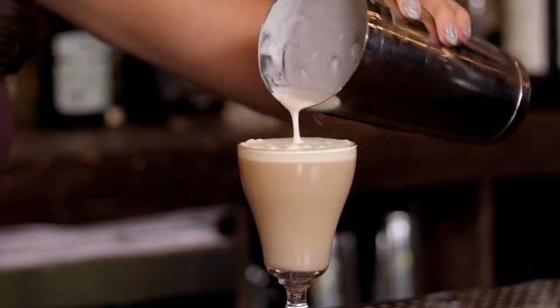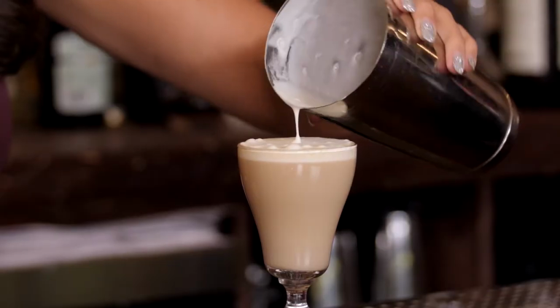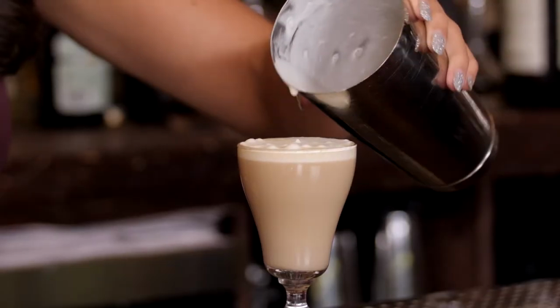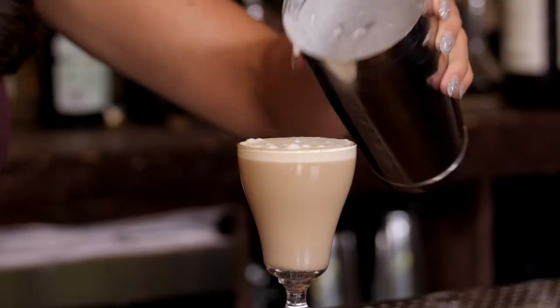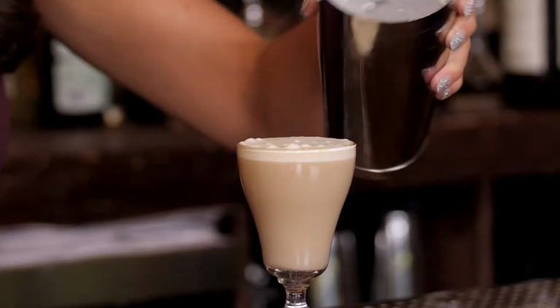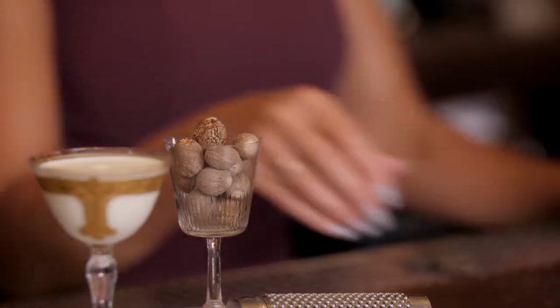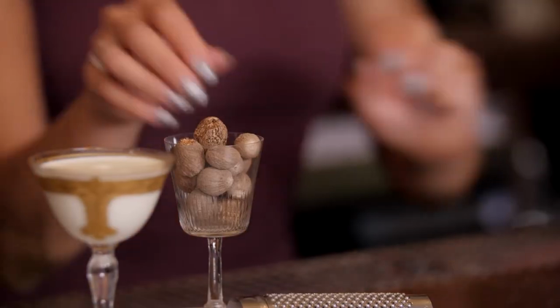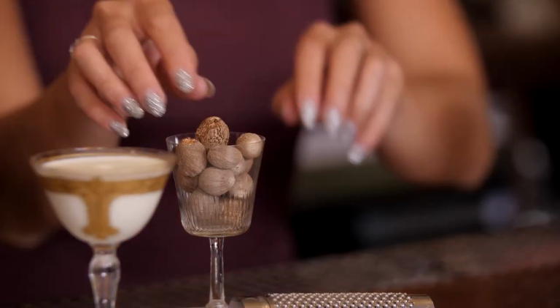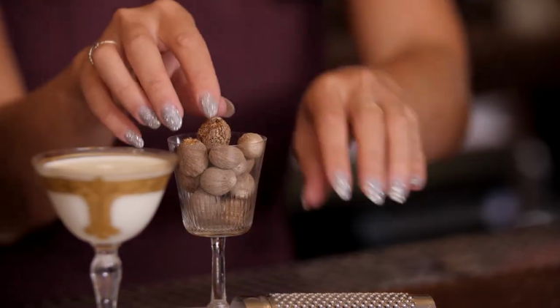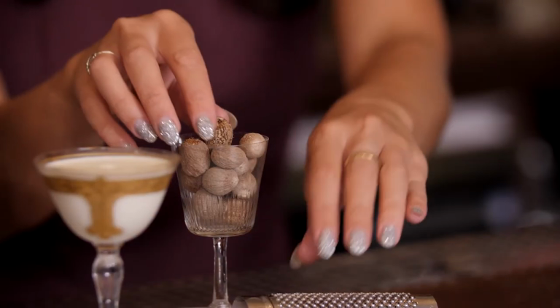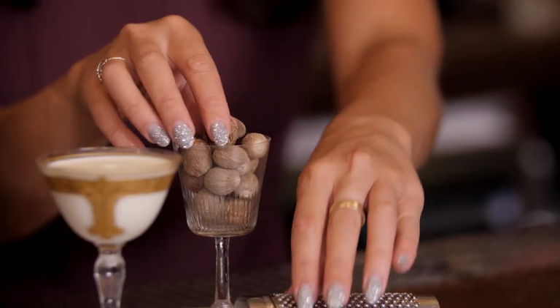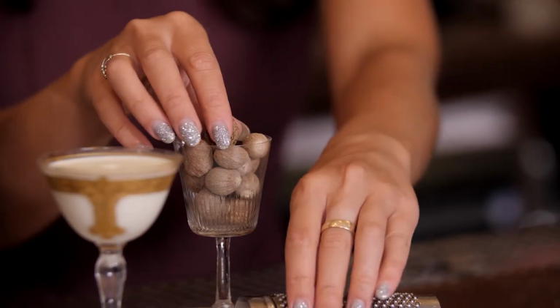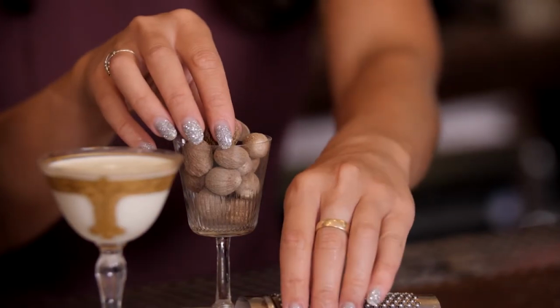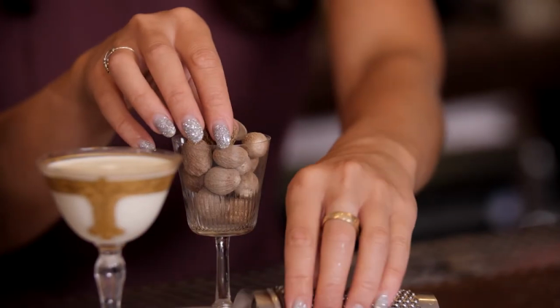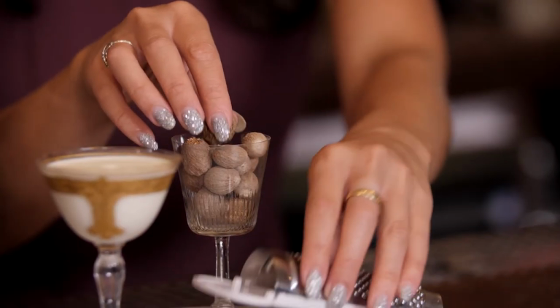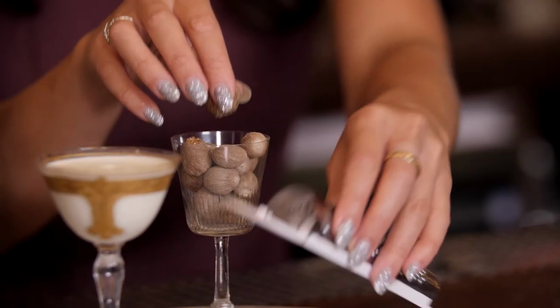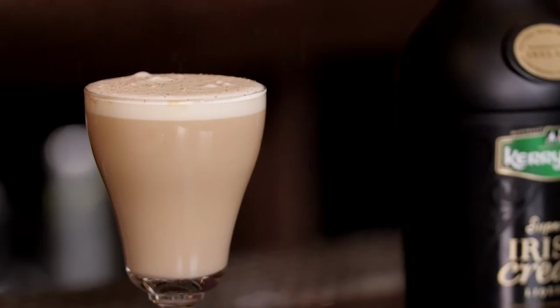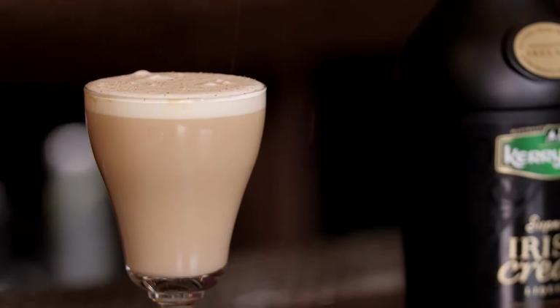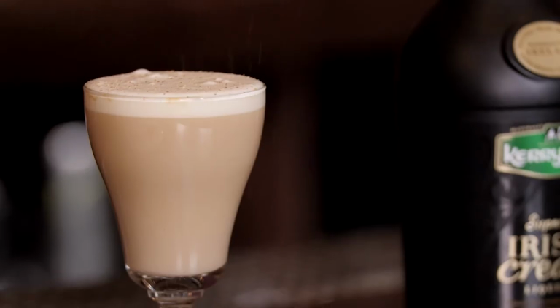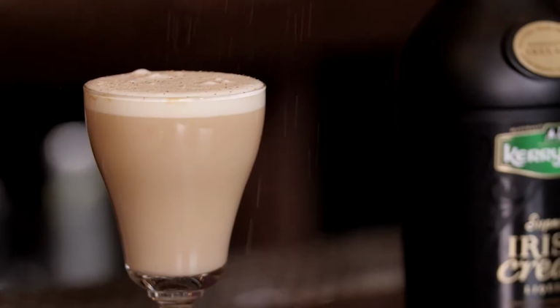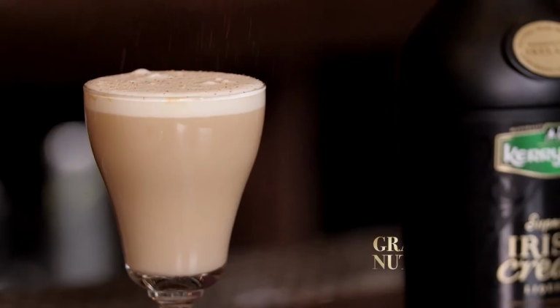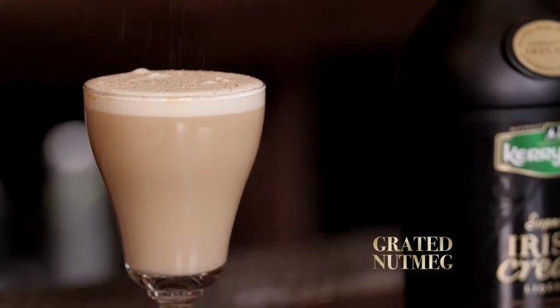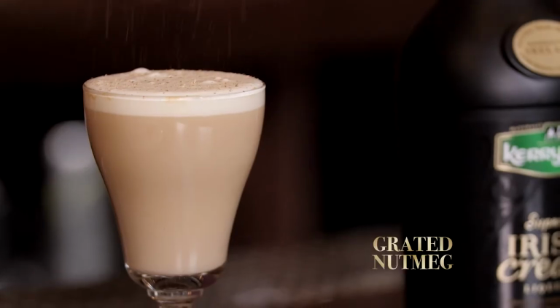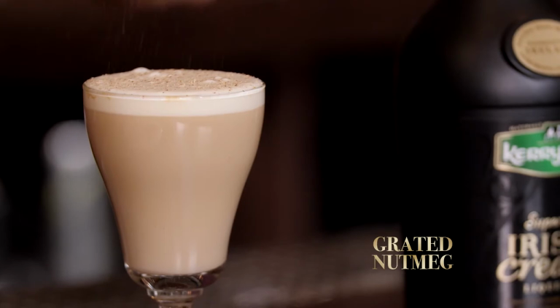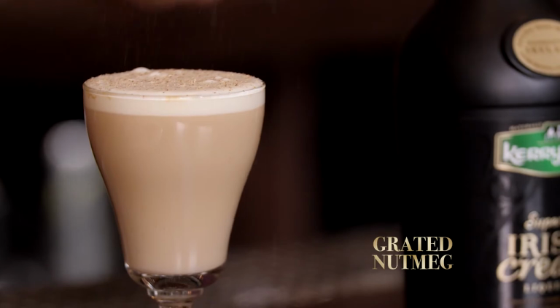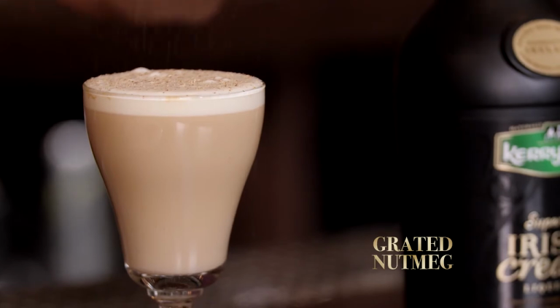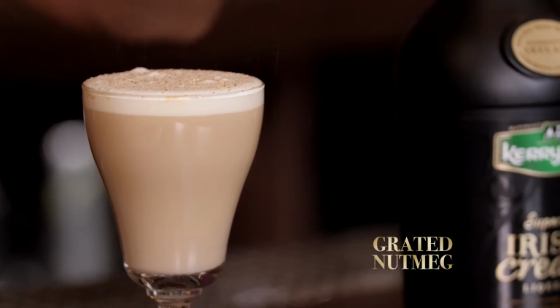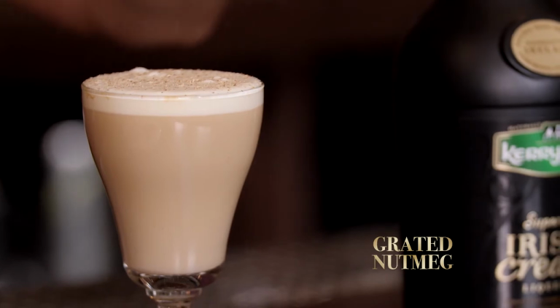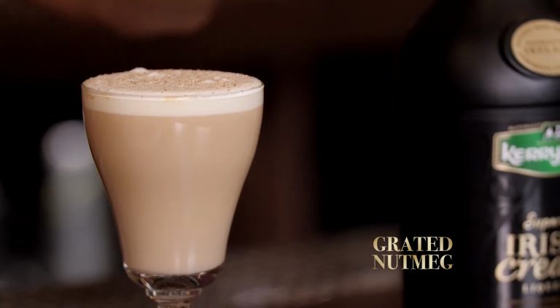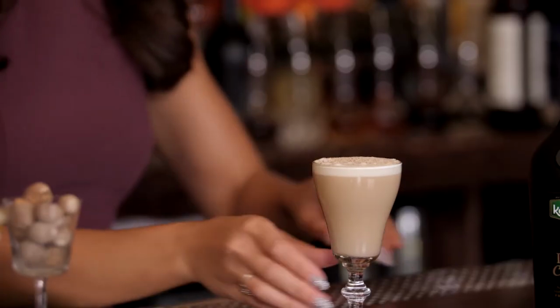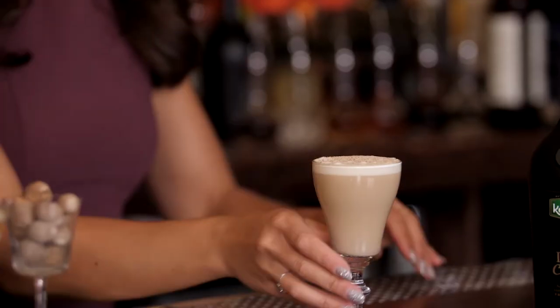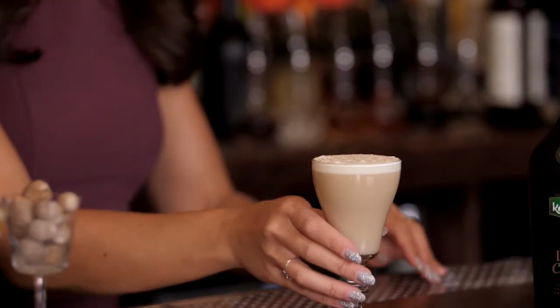Now we're going to add some nutmeg — grate it on top — and you're ready to go. Enjoy!